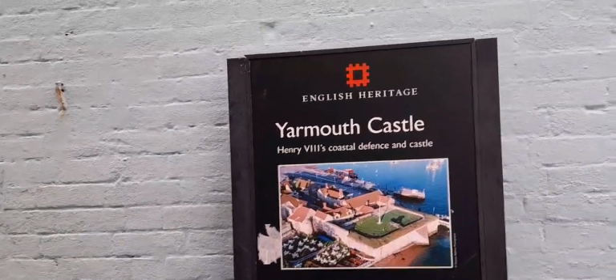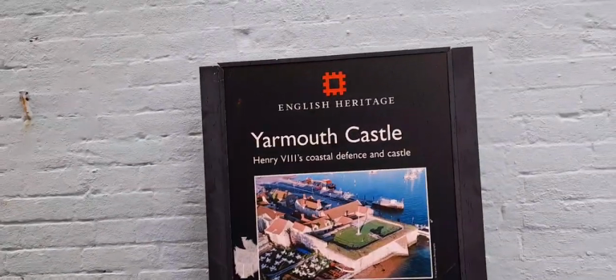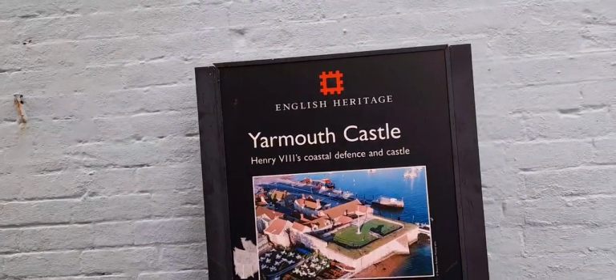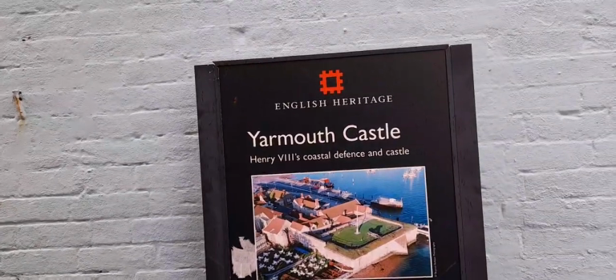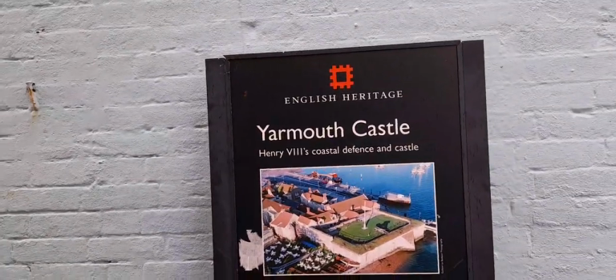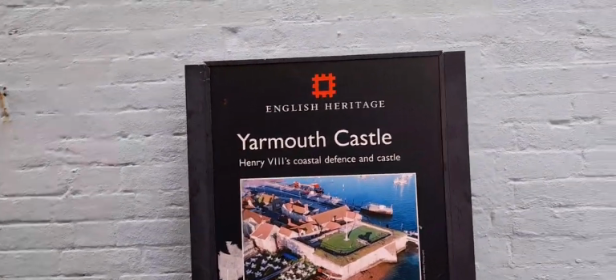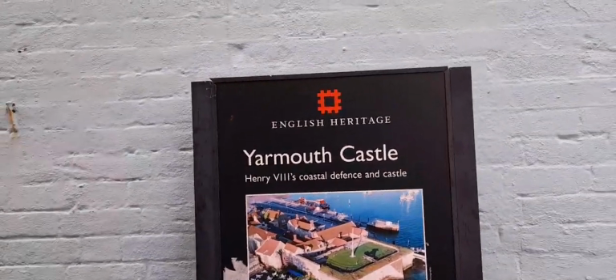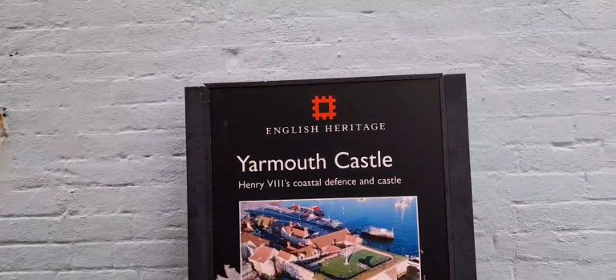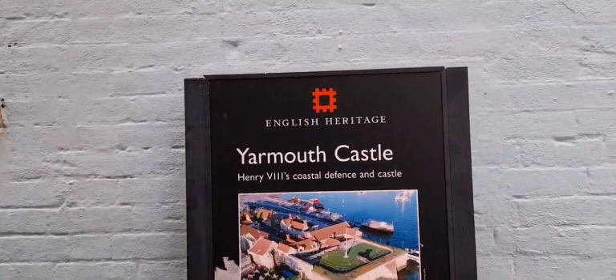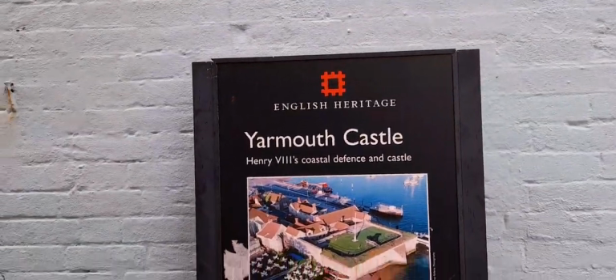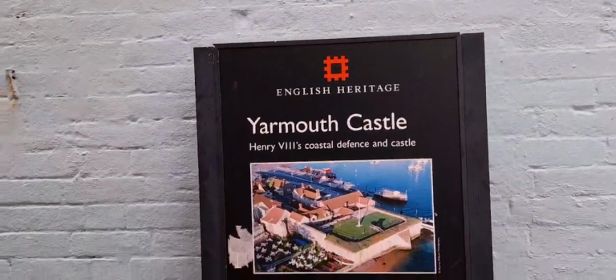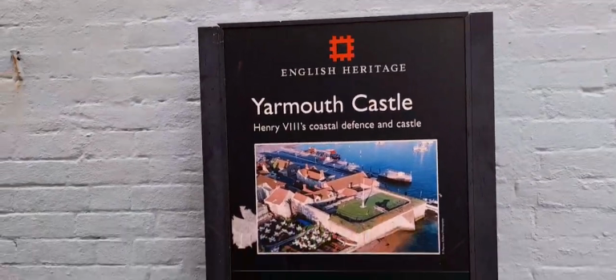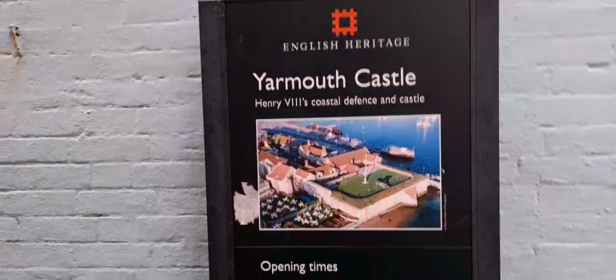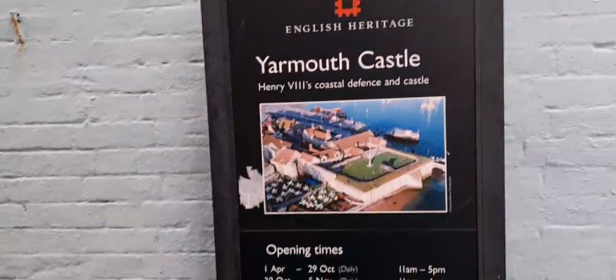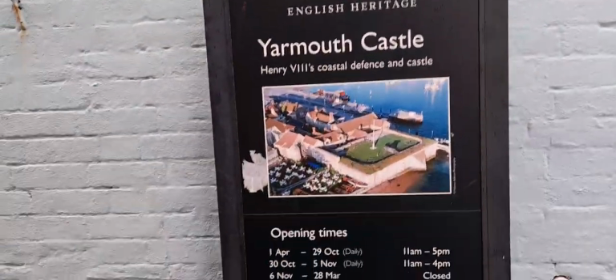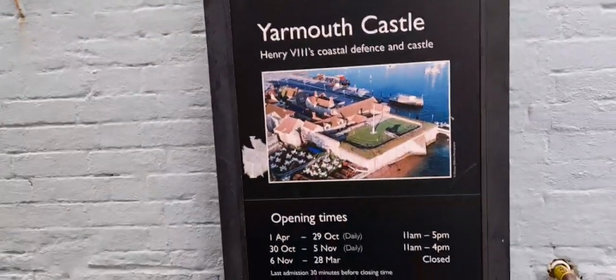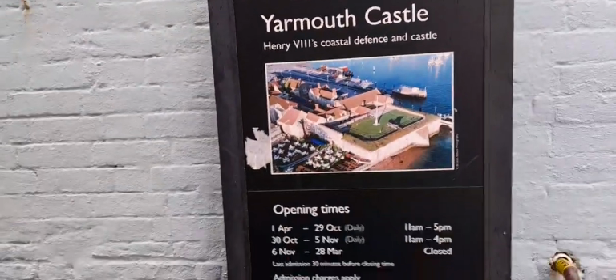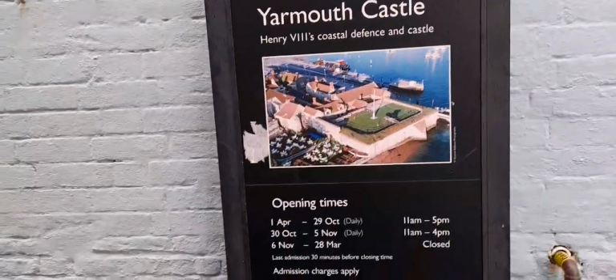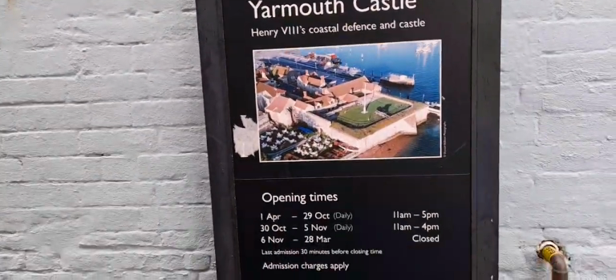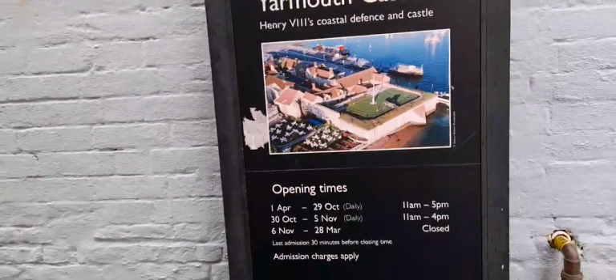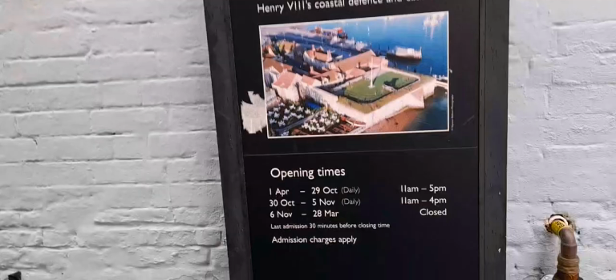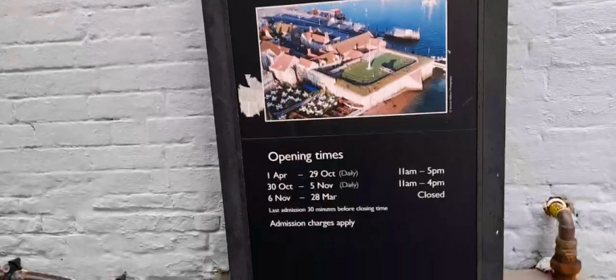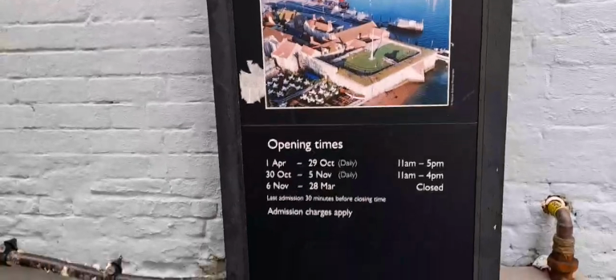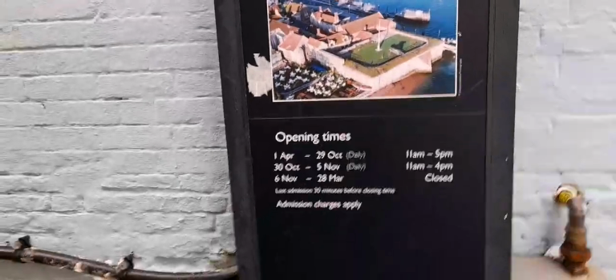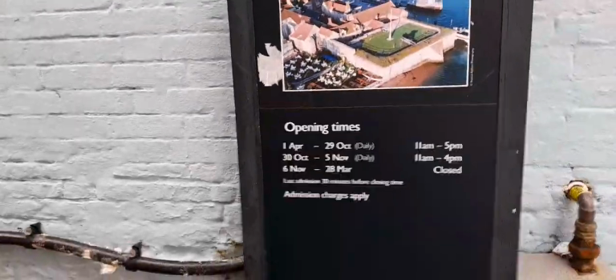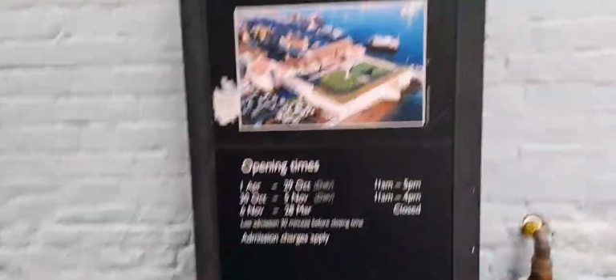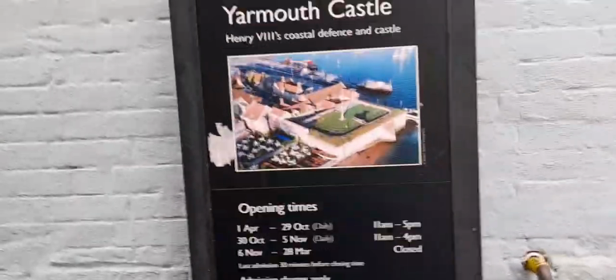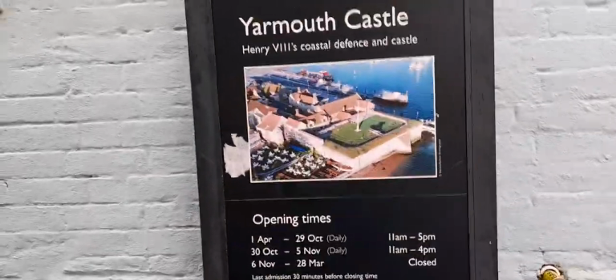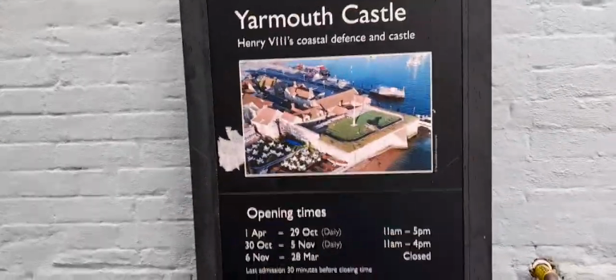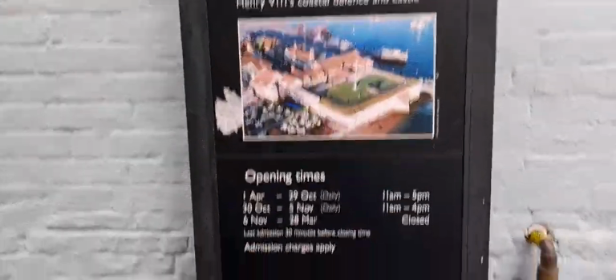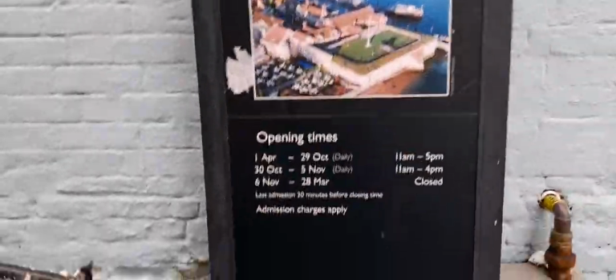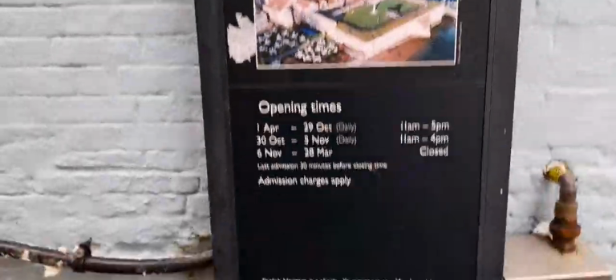Hi, this is Yarmouth Castle, English Heritage.